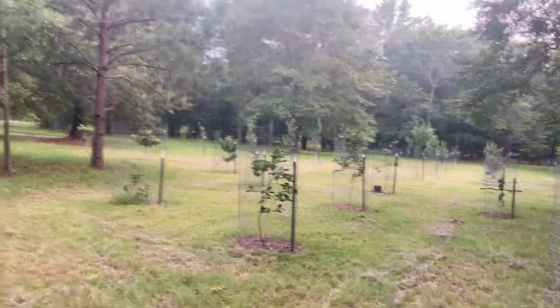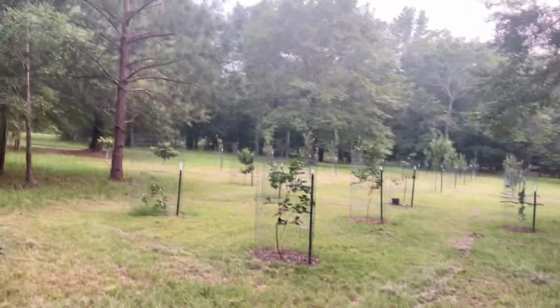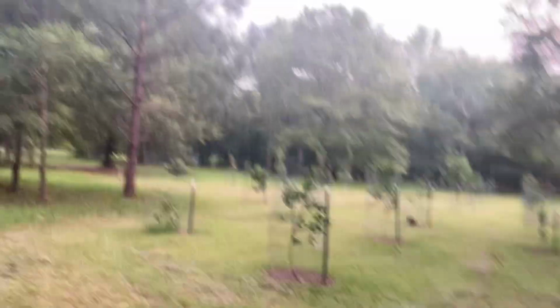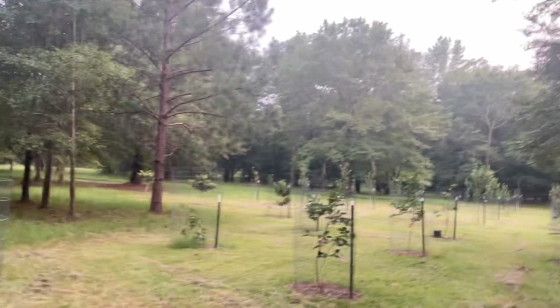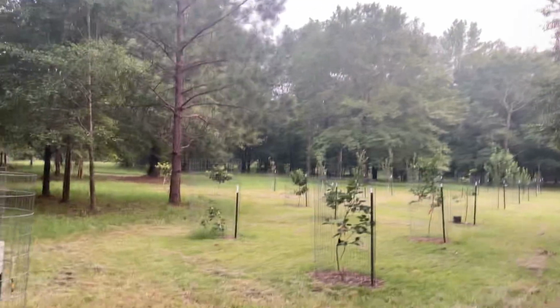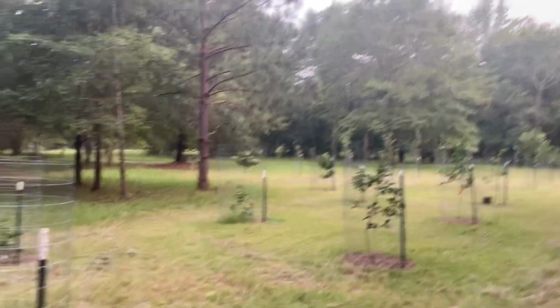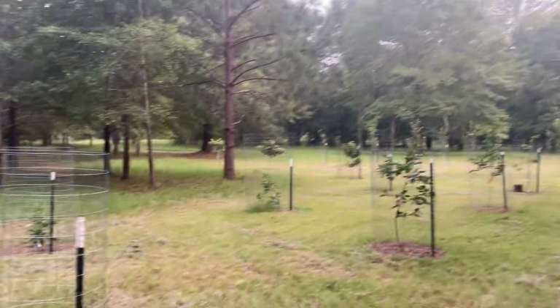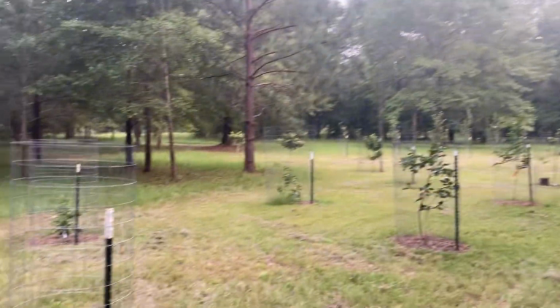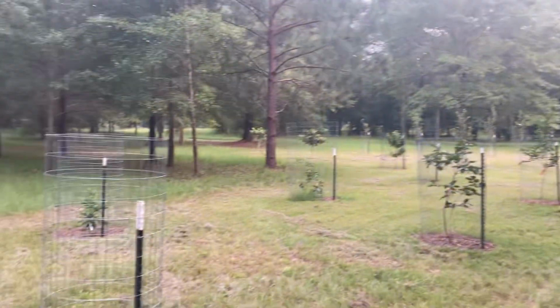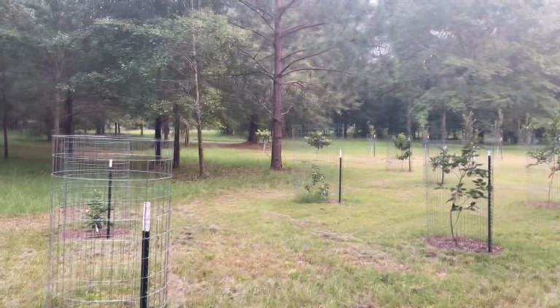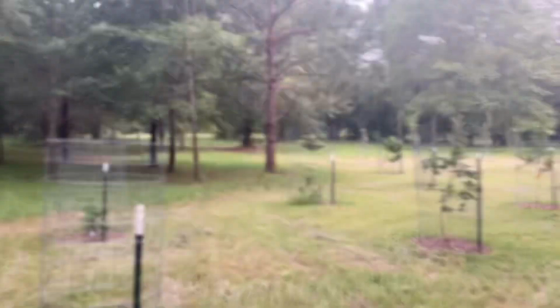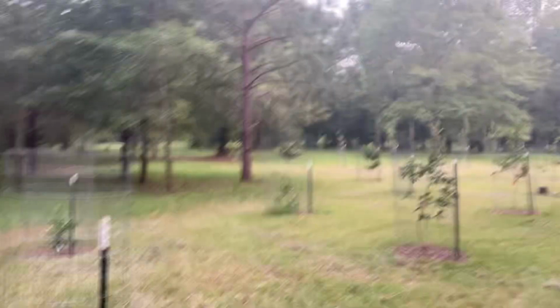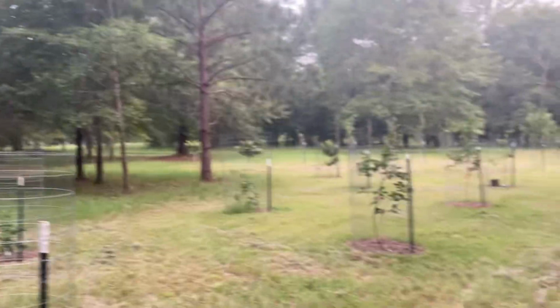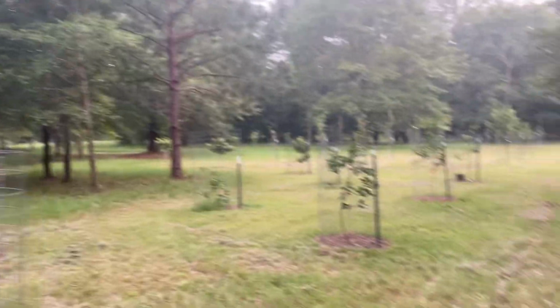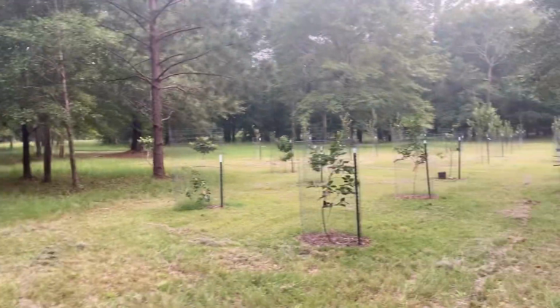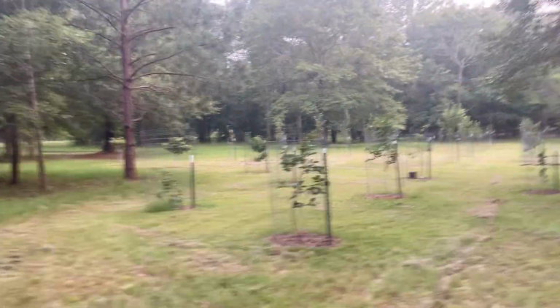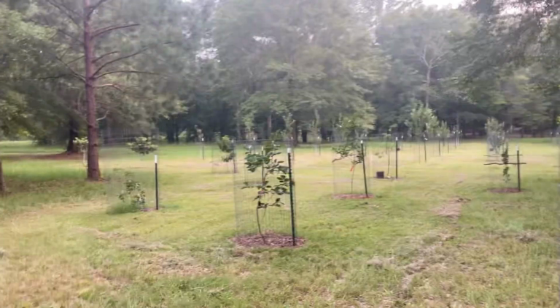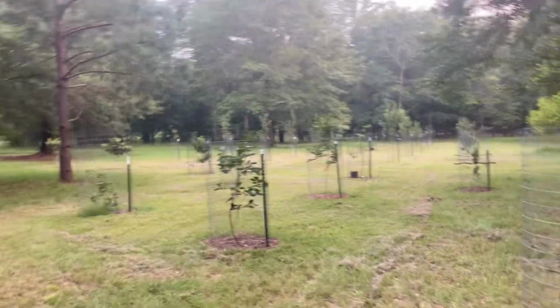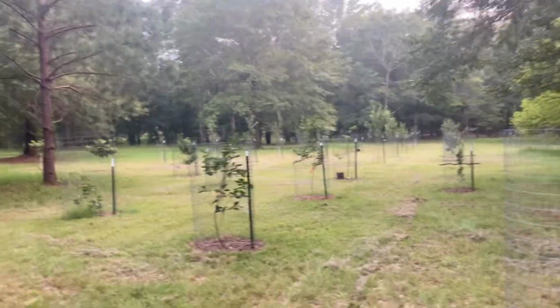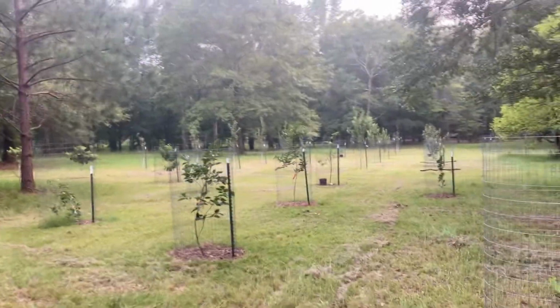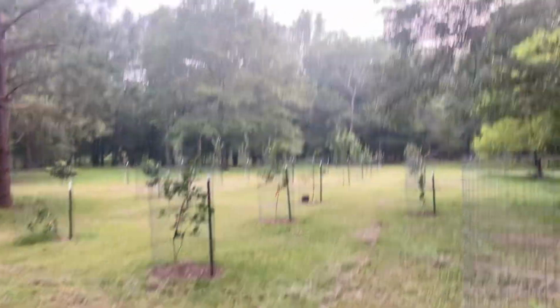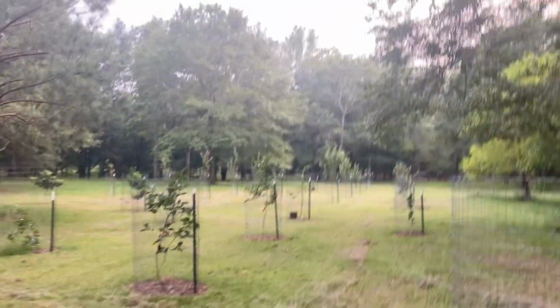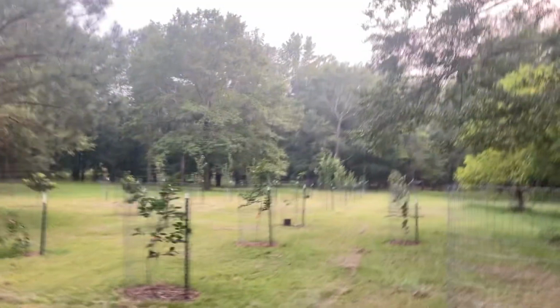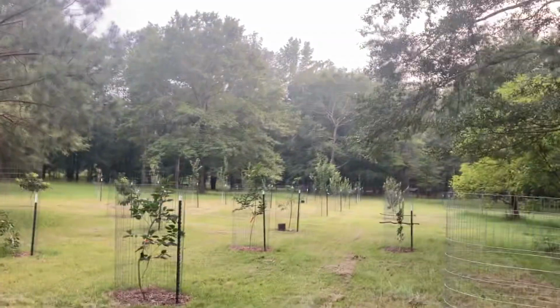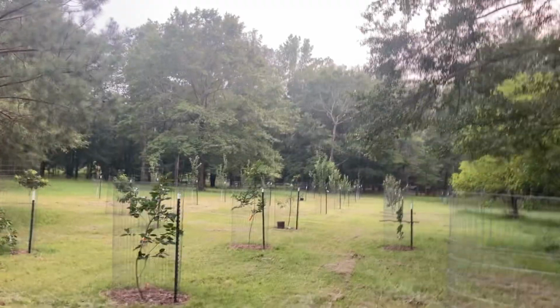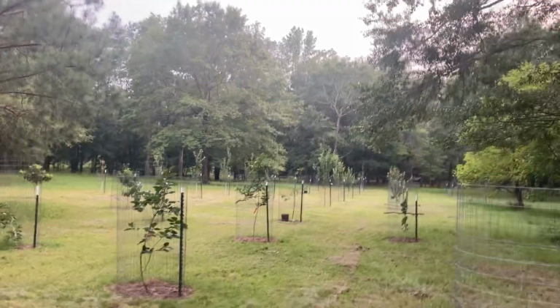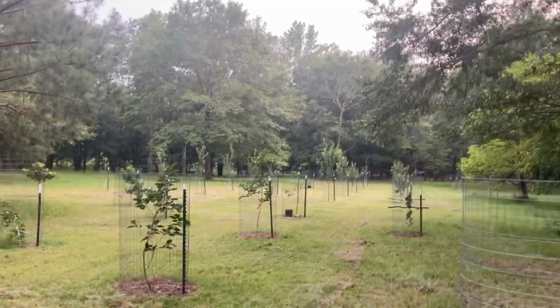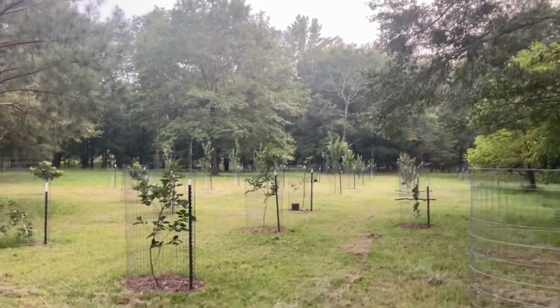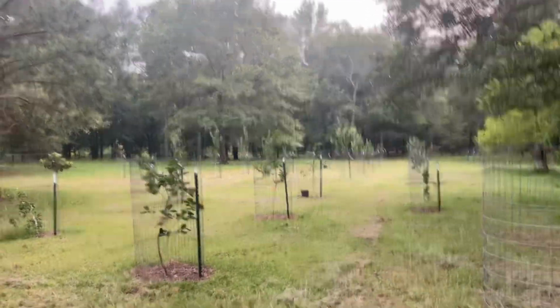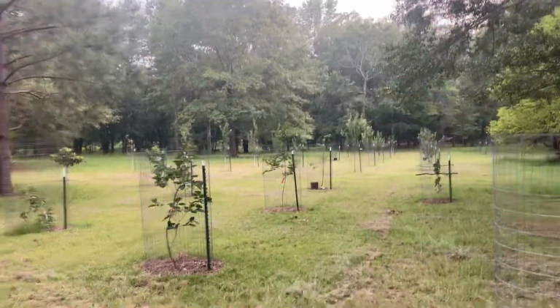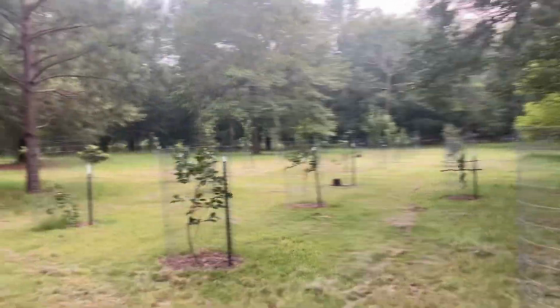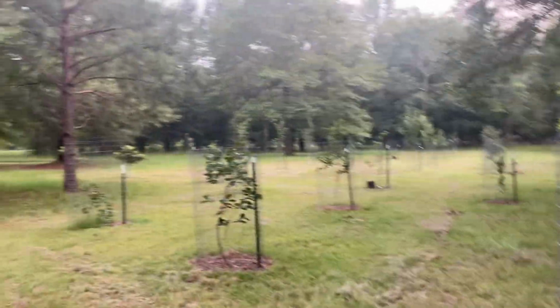I just want to do an orchard walk real quick, or as quick as I can make it.